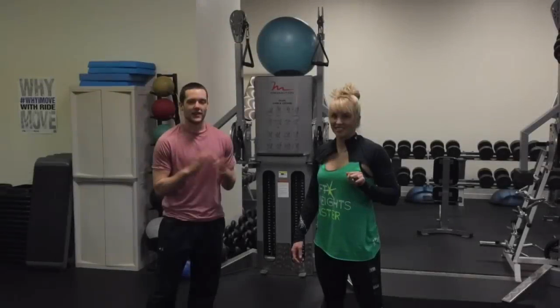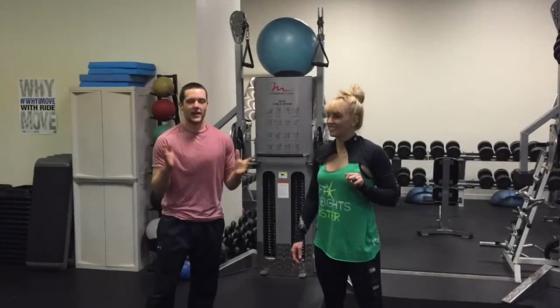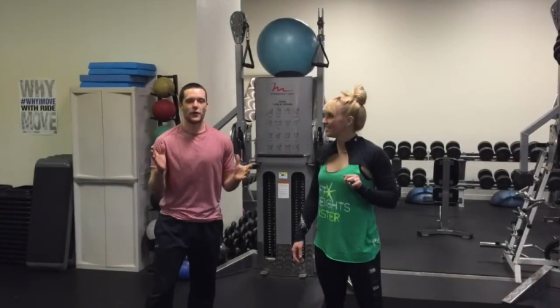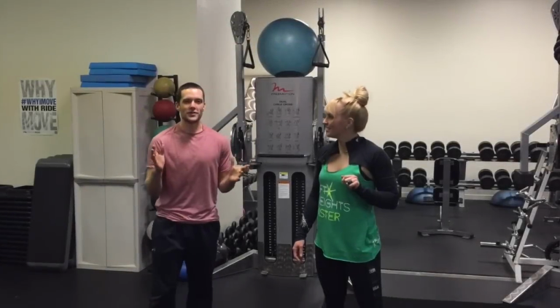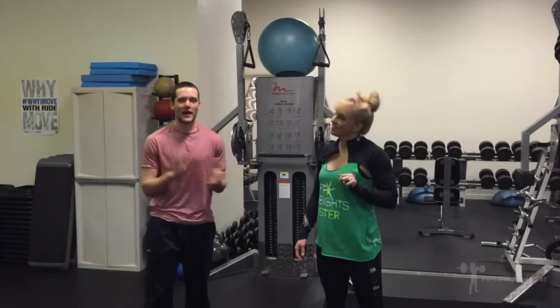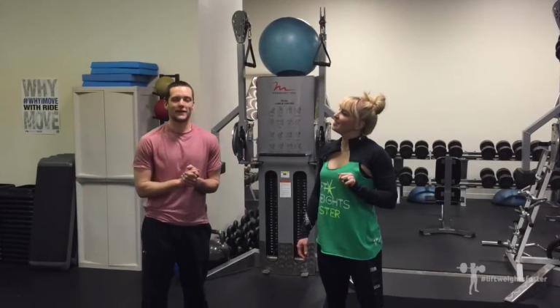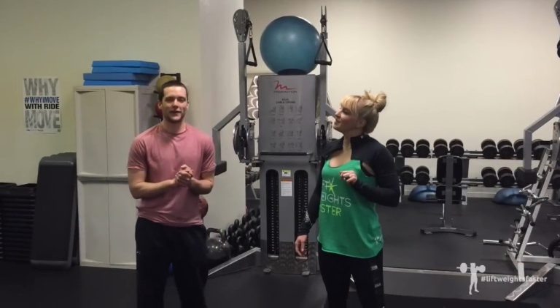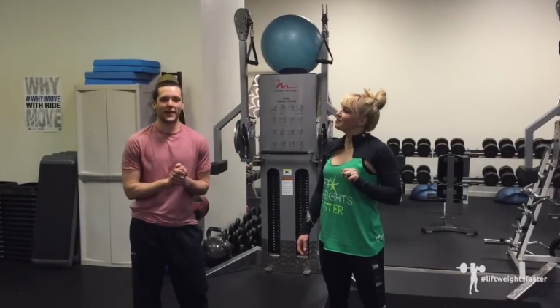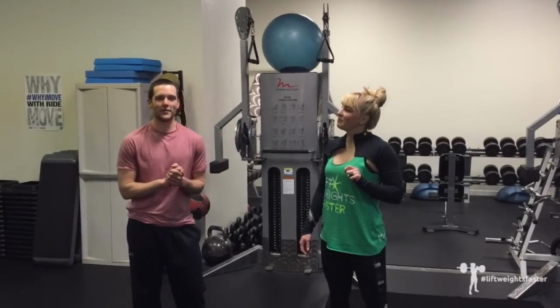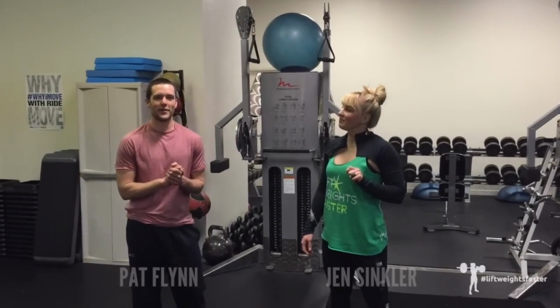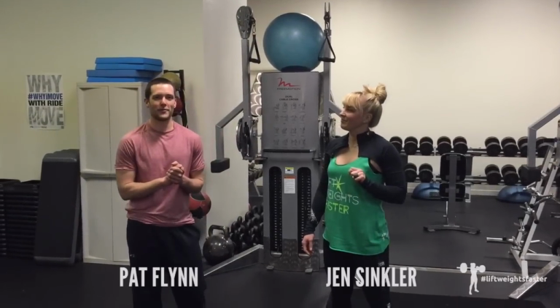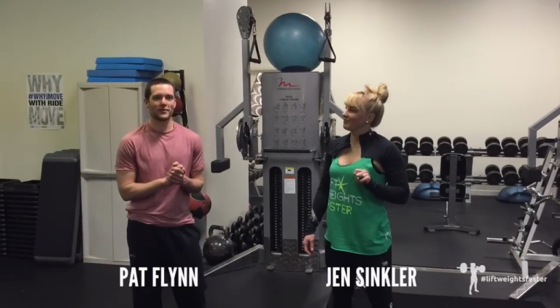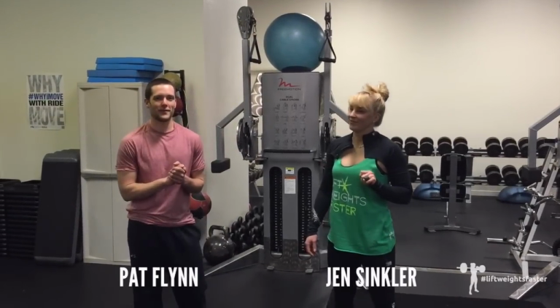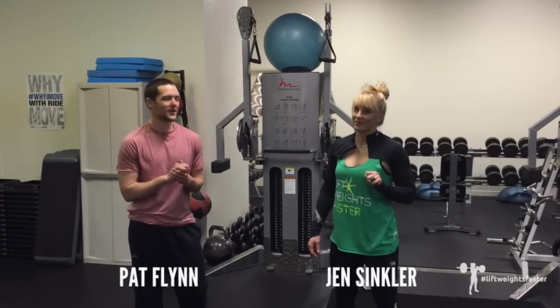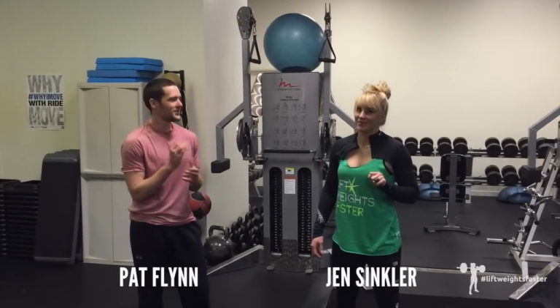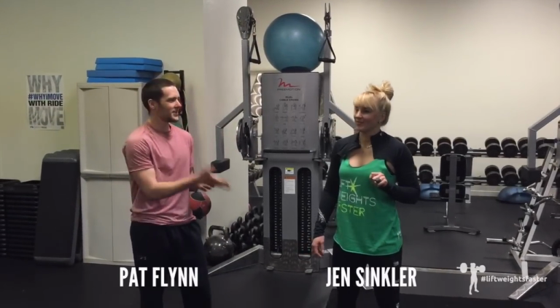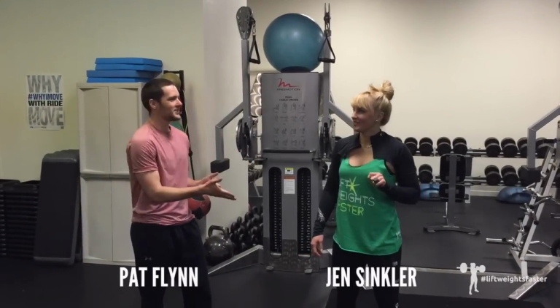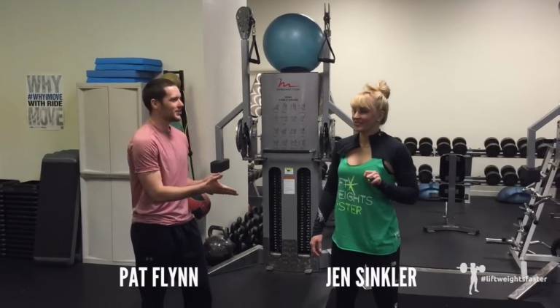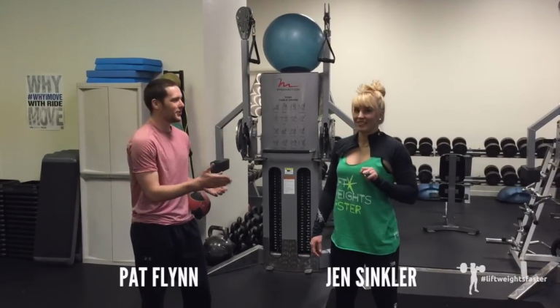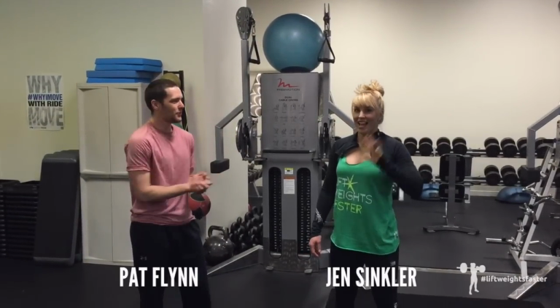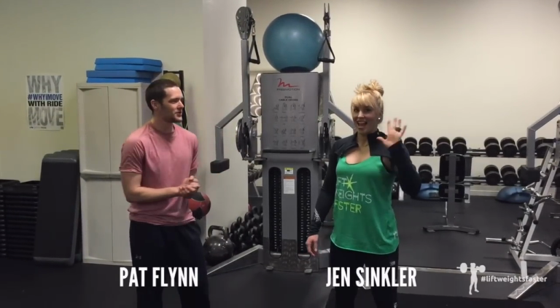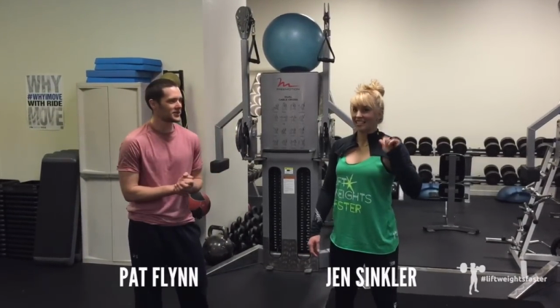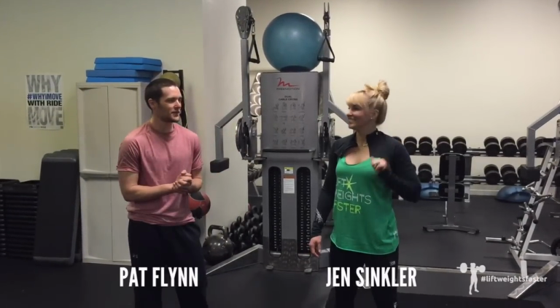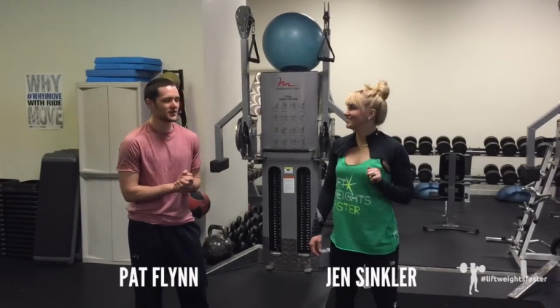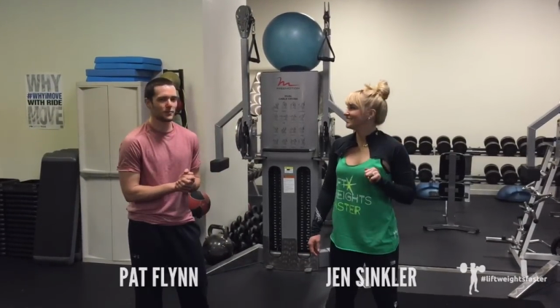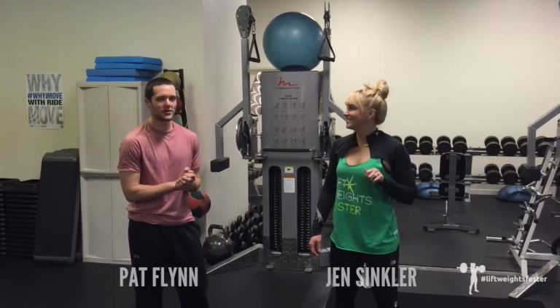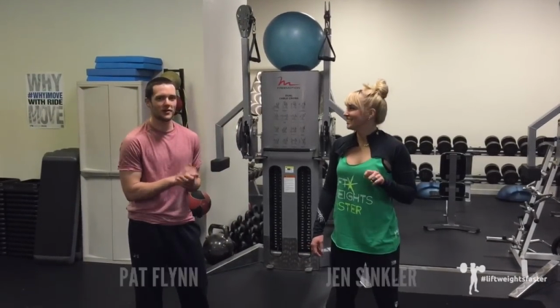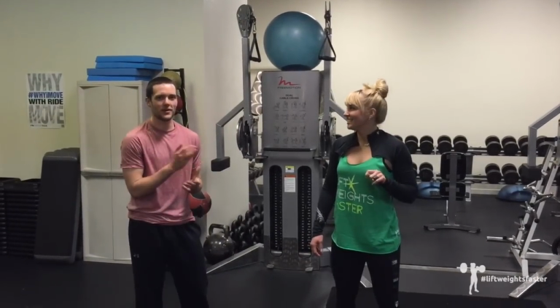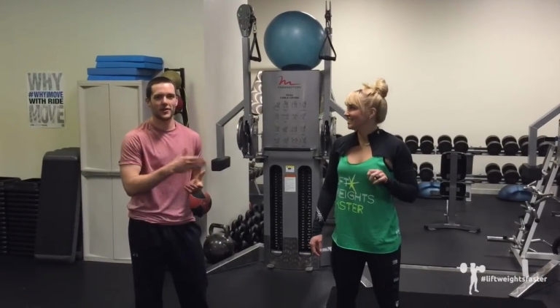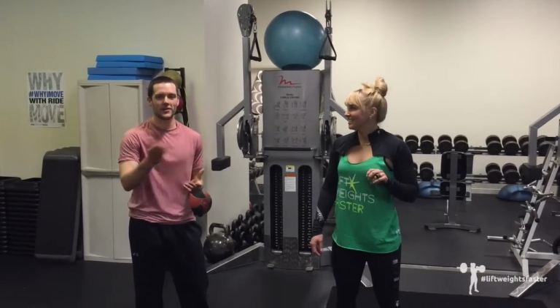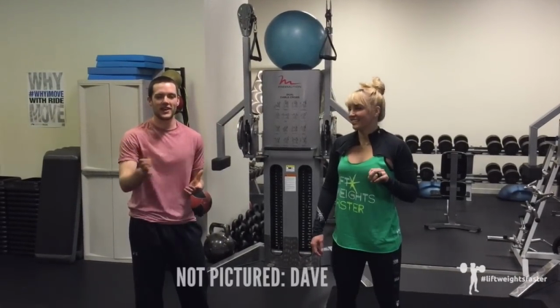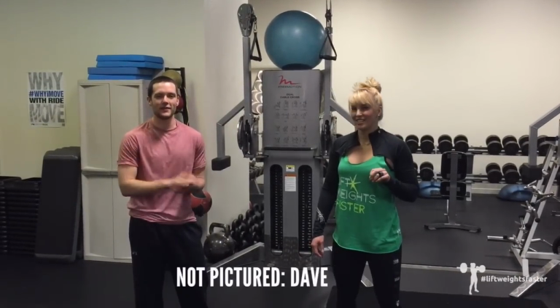Hey folks, Pat Flynn here with my friend Jen Singler. We just finished a workshop with her and Dave.